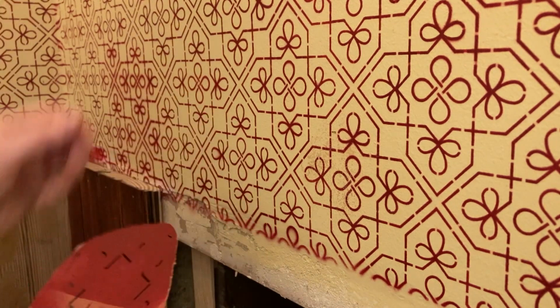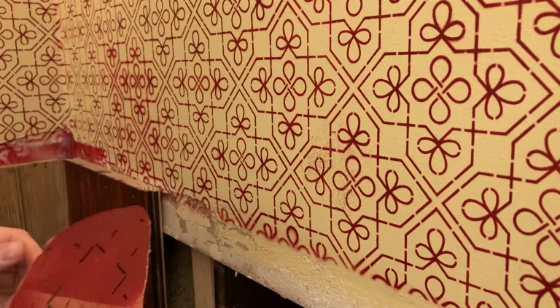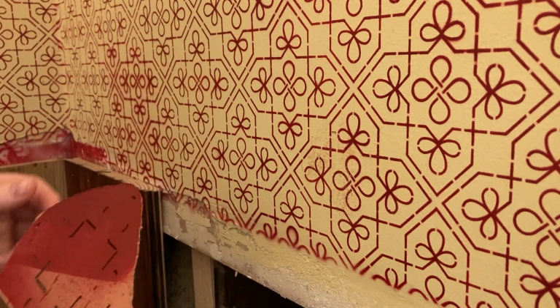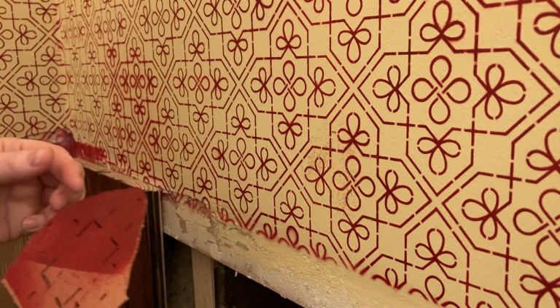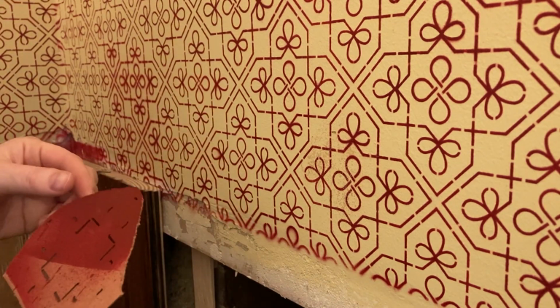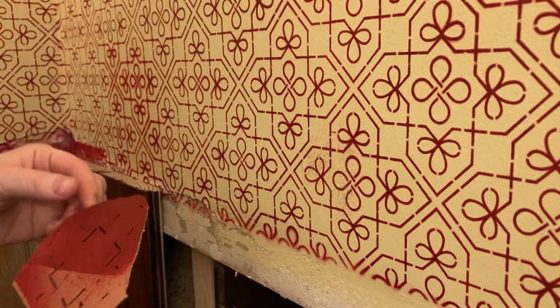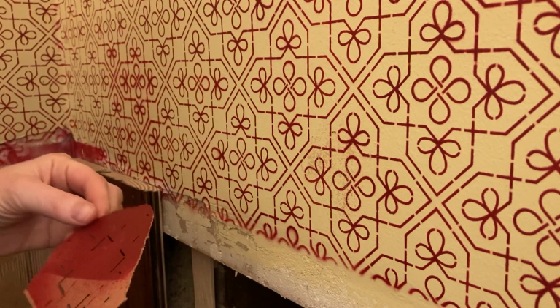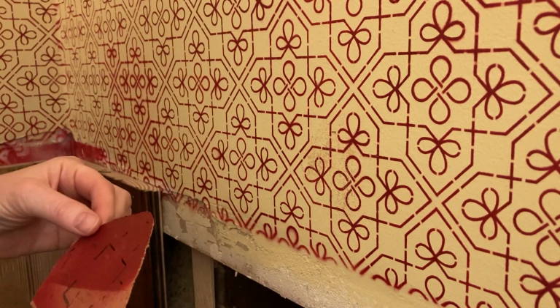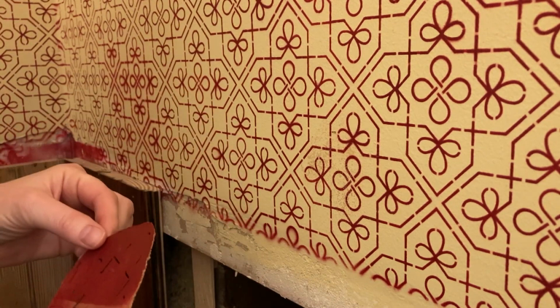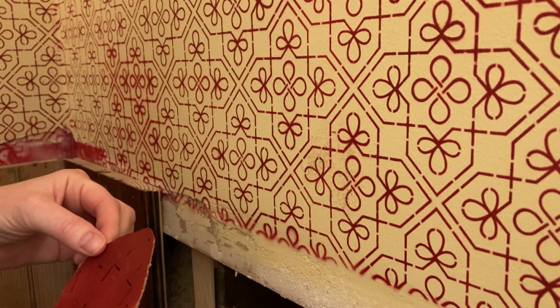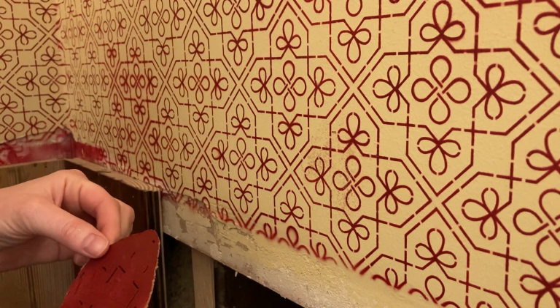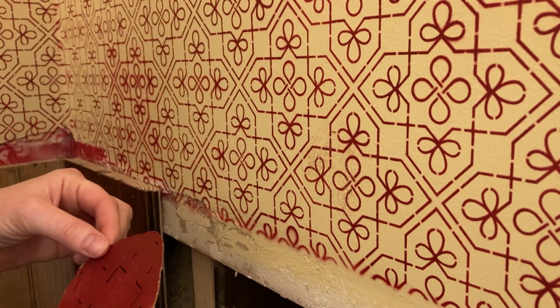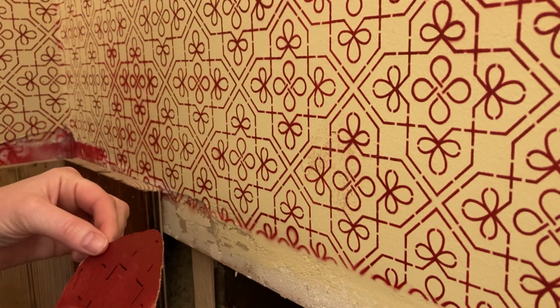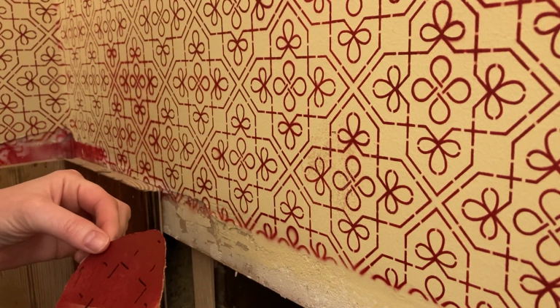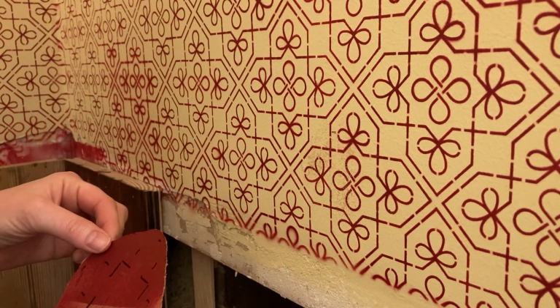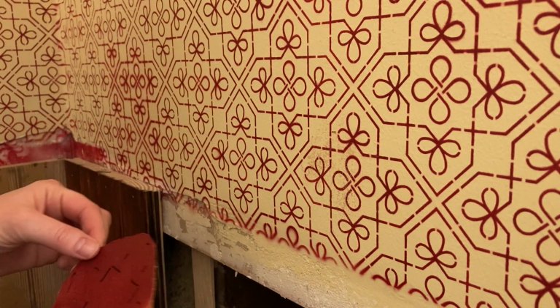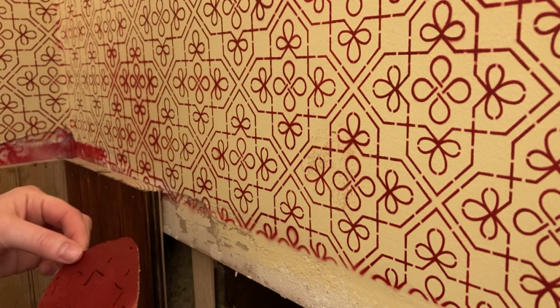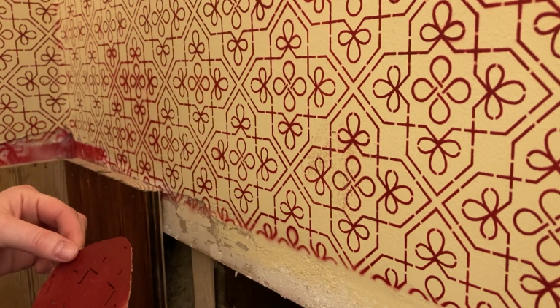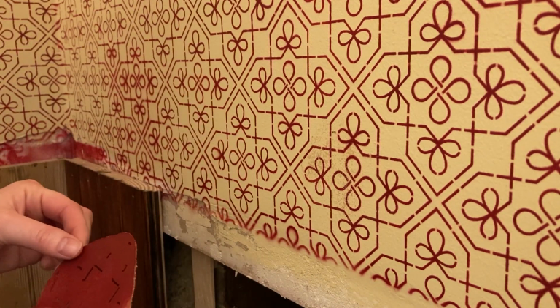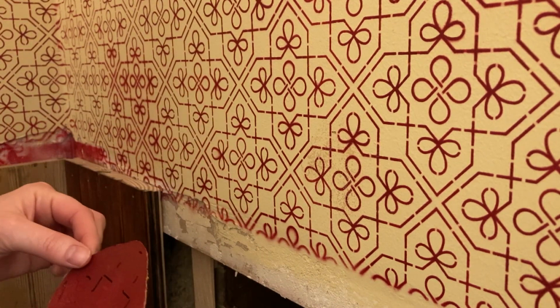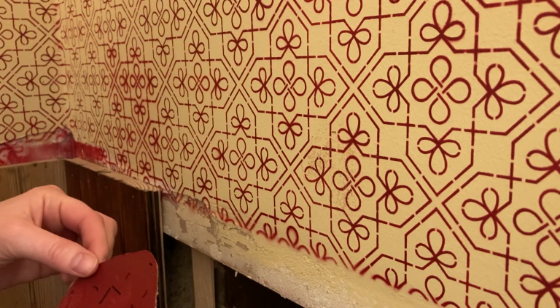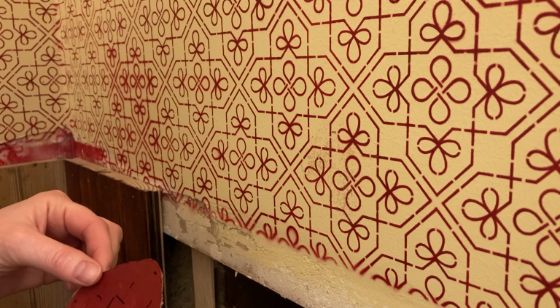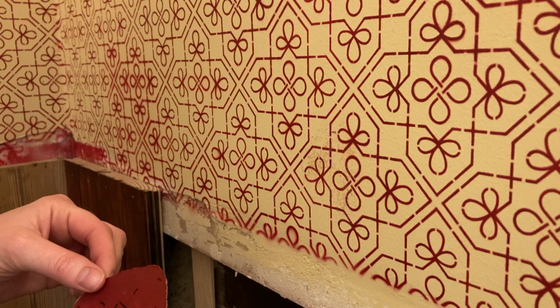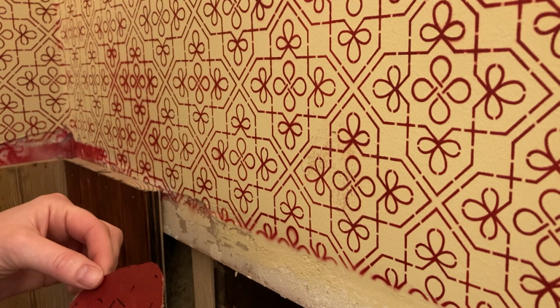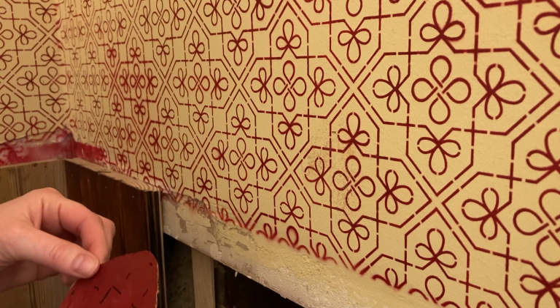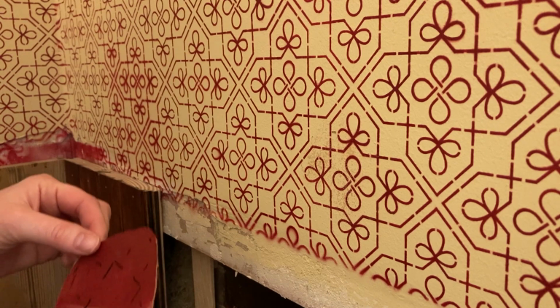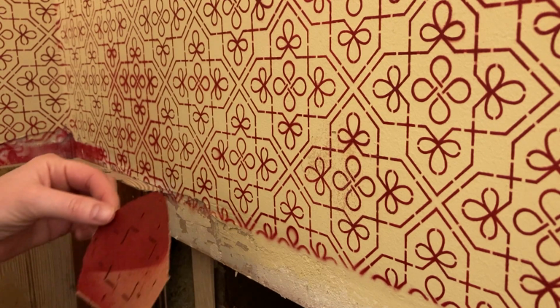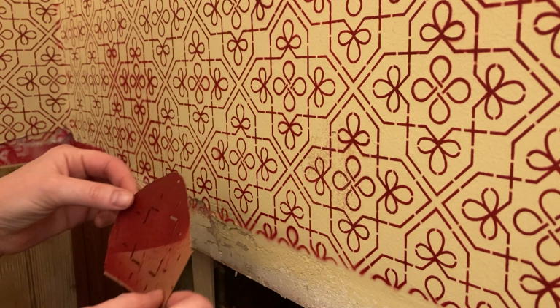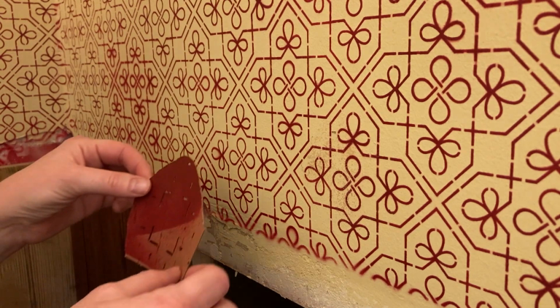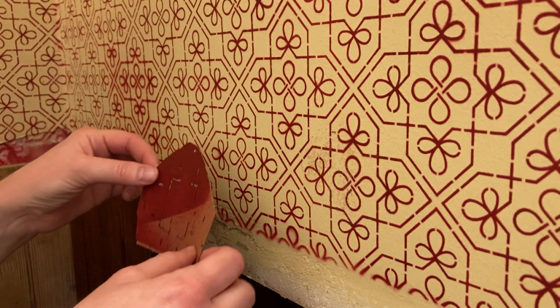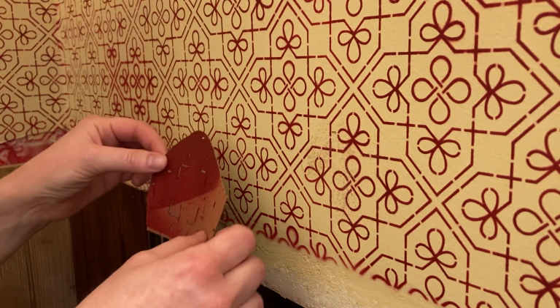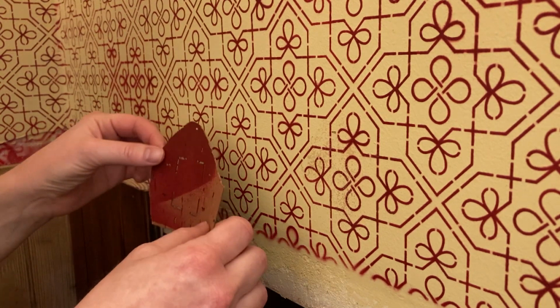That's not cute. It kind of bled out from behind the stencil or something. Maybe I had too much adhesive. Let me go right here and try.